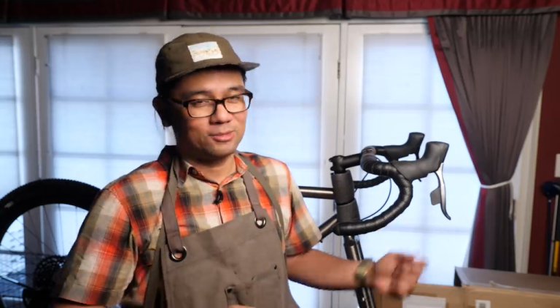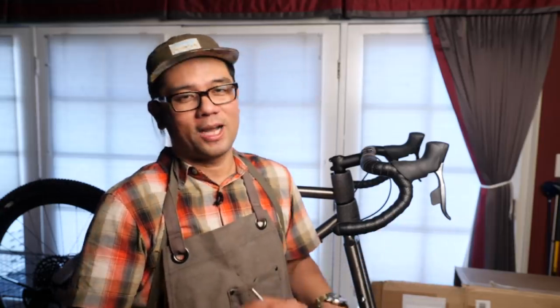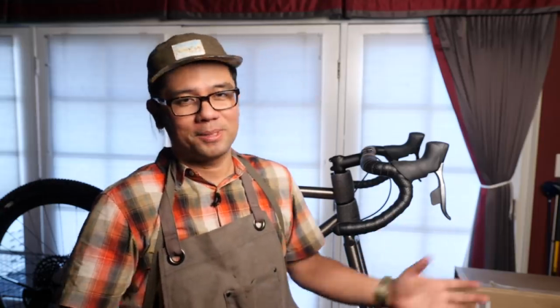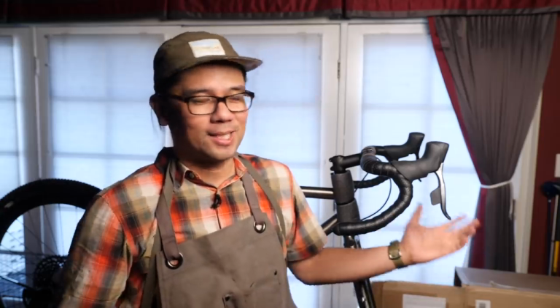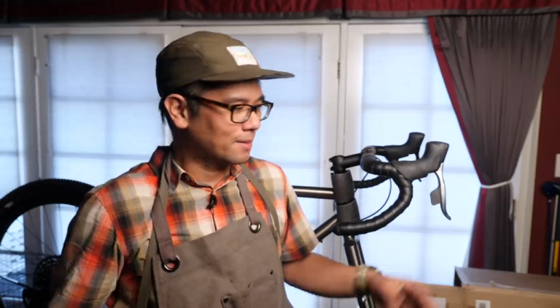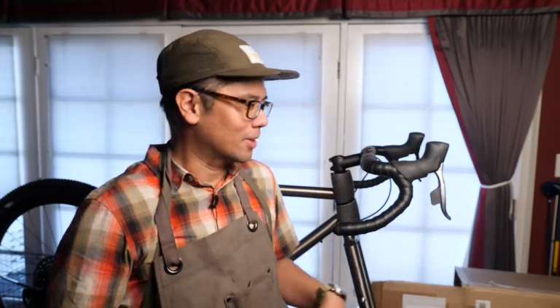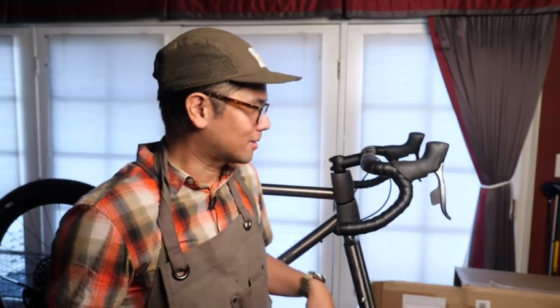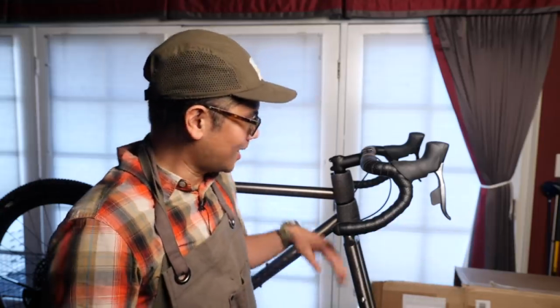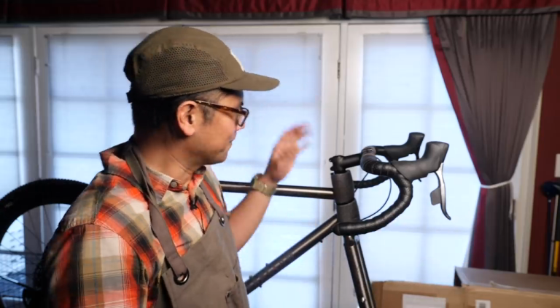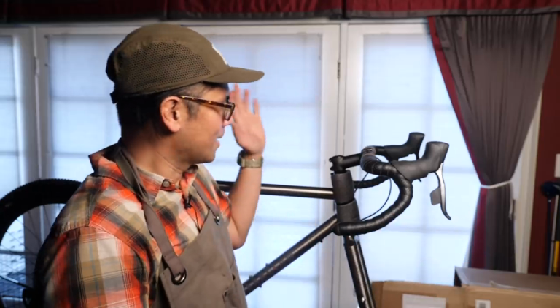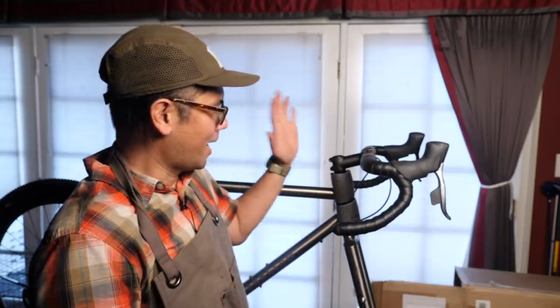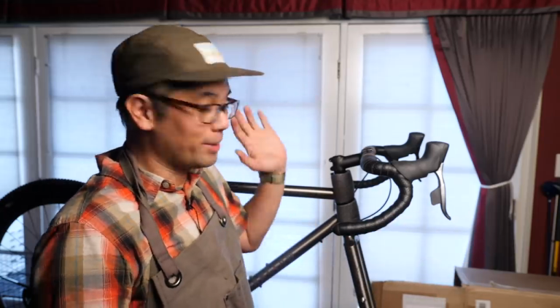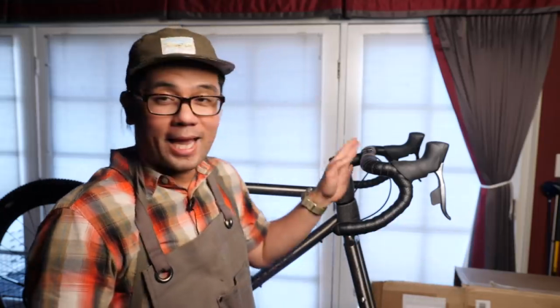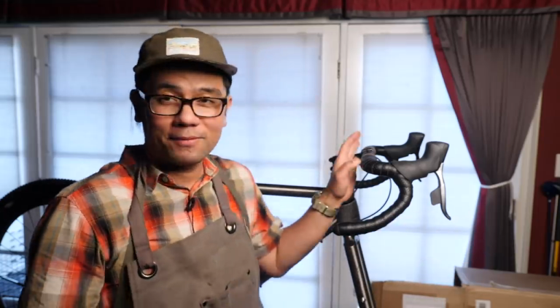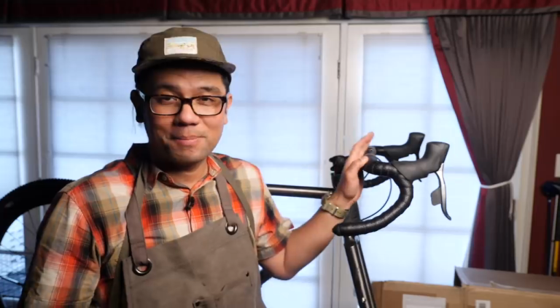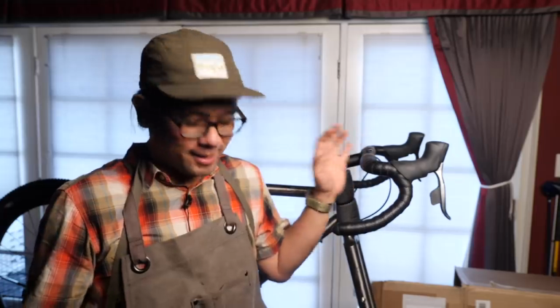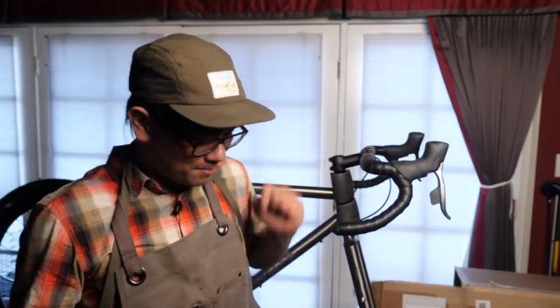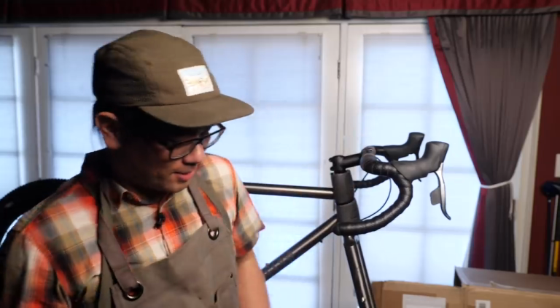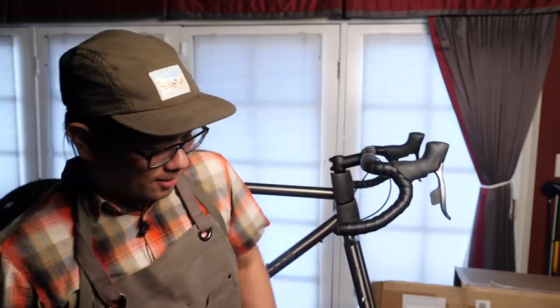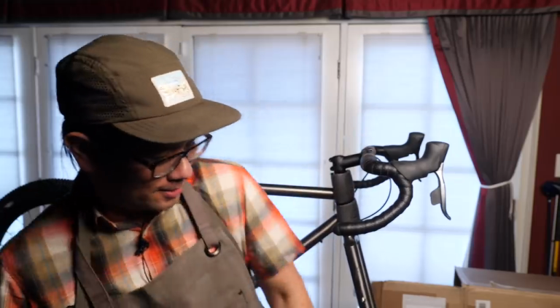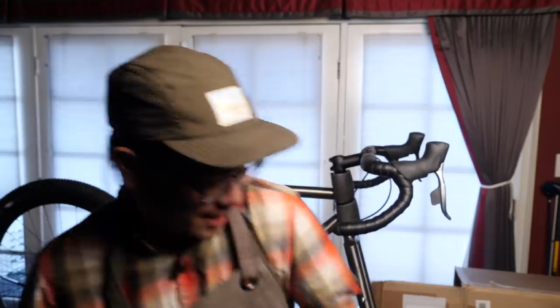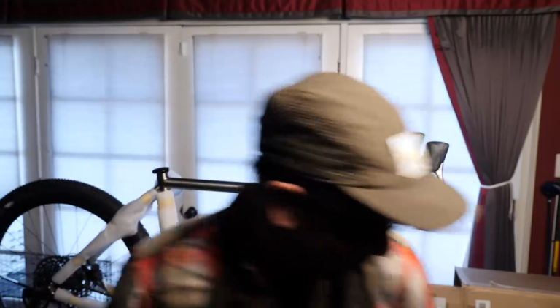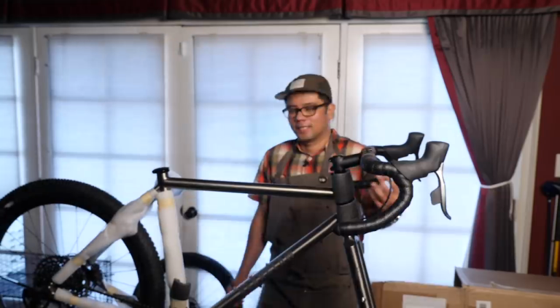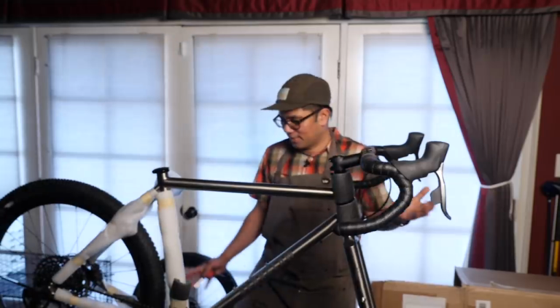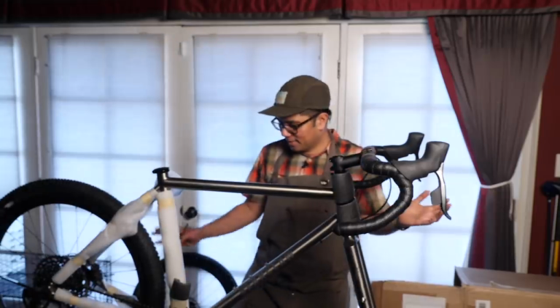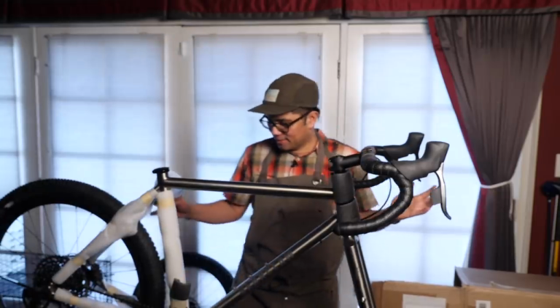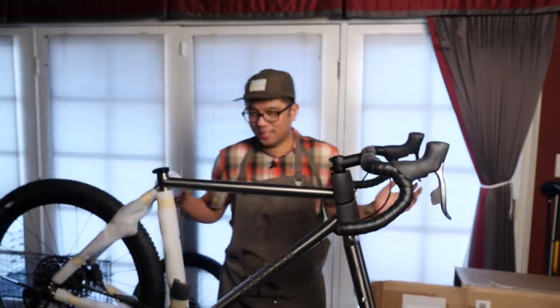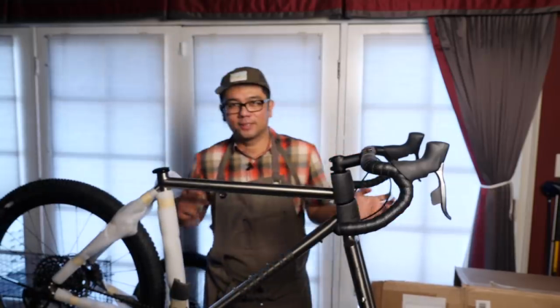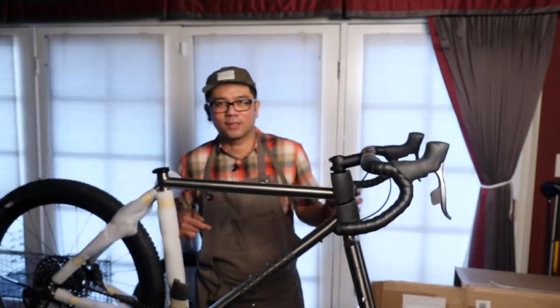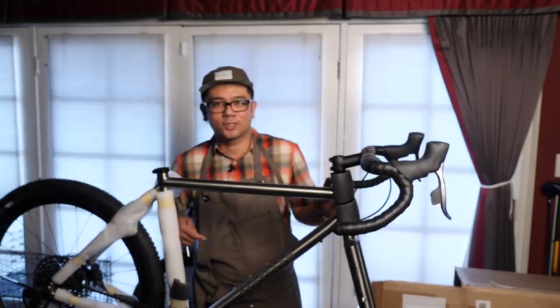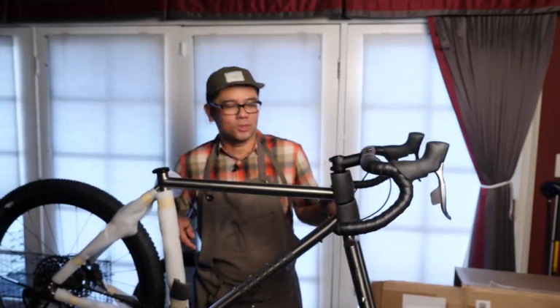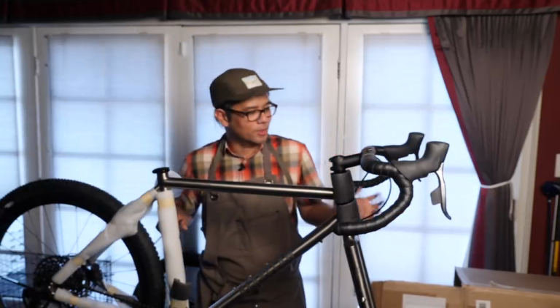So you did miss the initial parts of me pulling the bike out of the box, which is fine because that's not very exciting, and we have the bike up here on the stand. Here it is in all its glory.